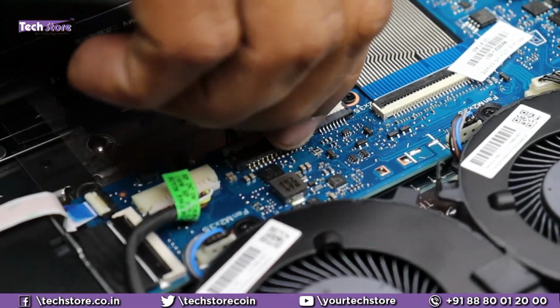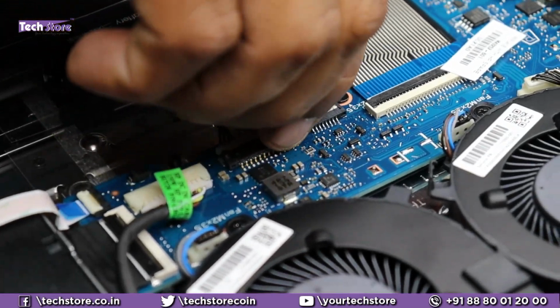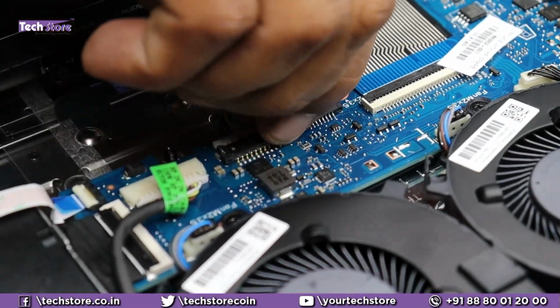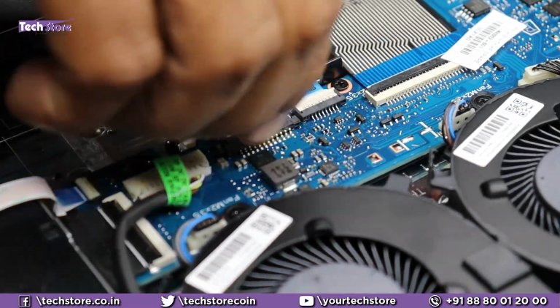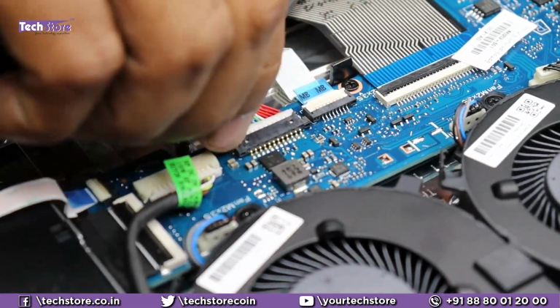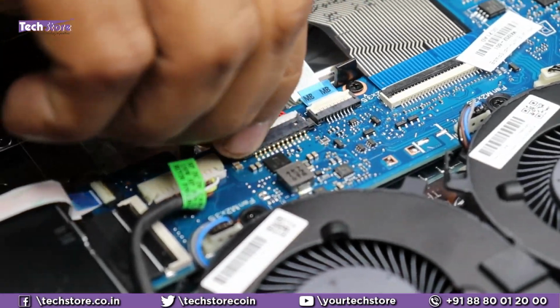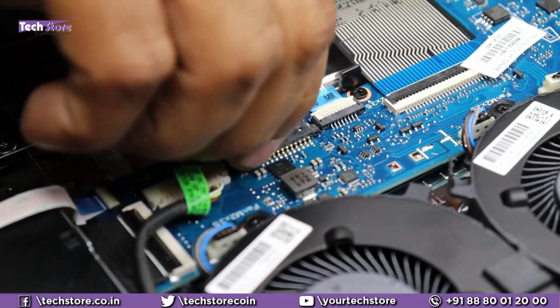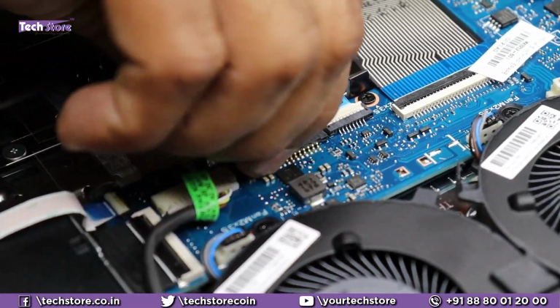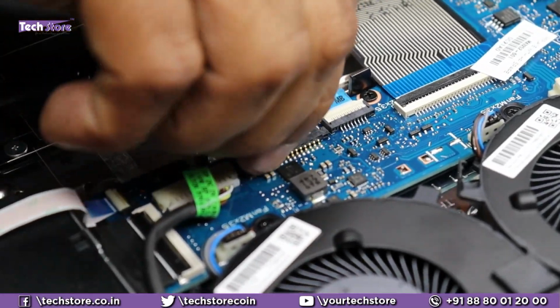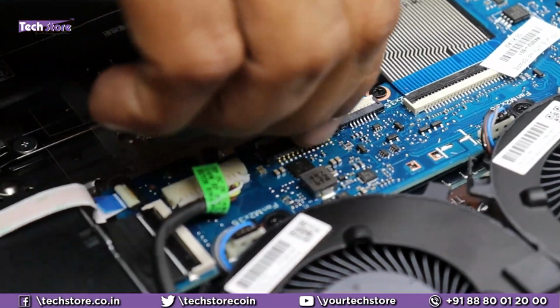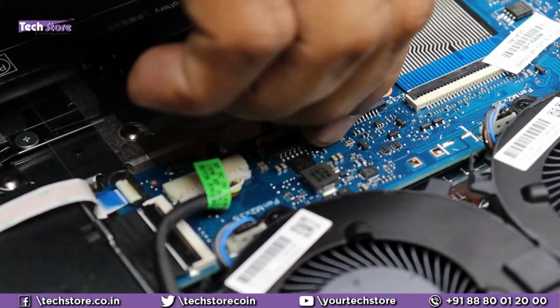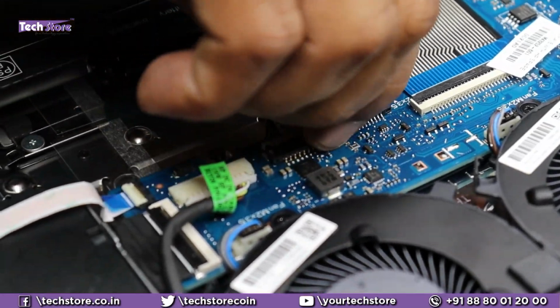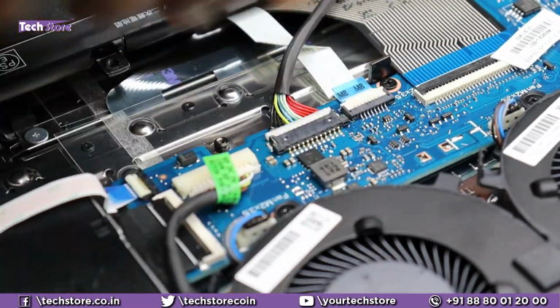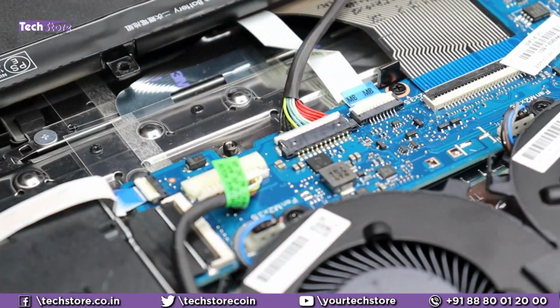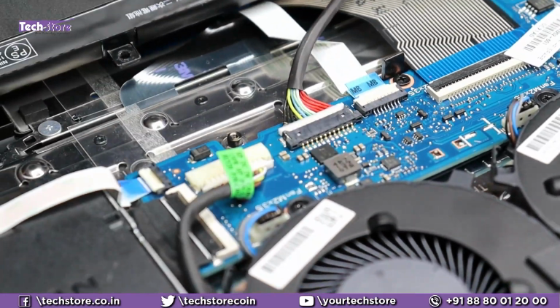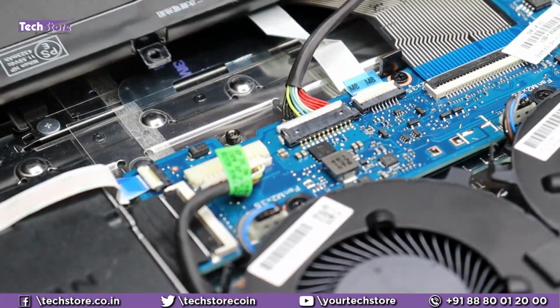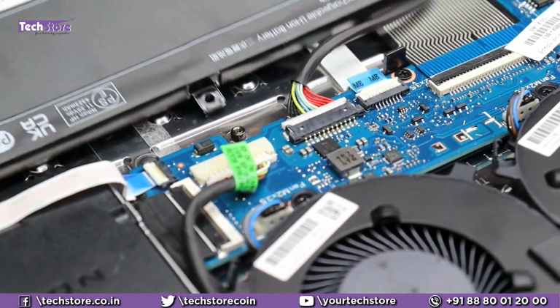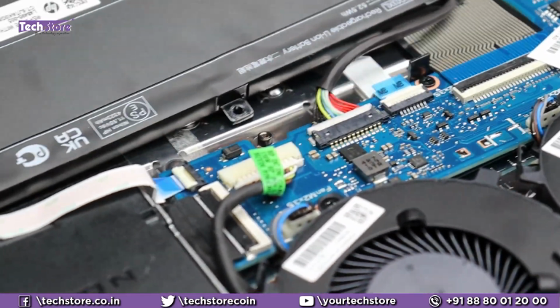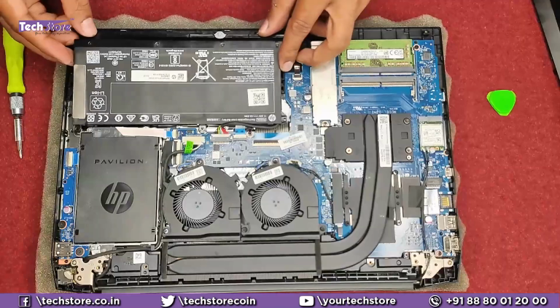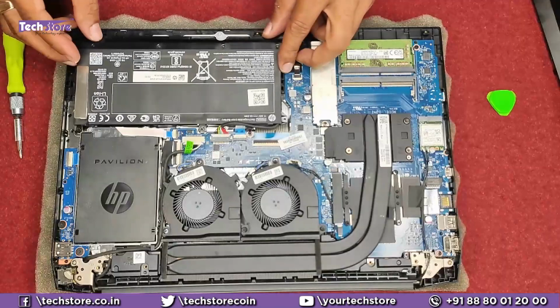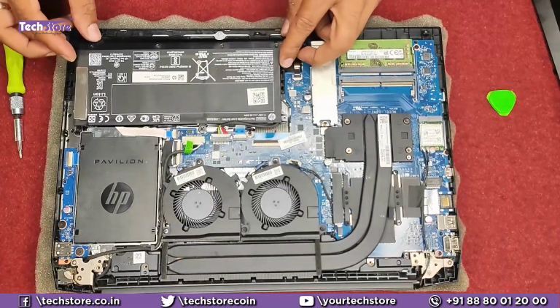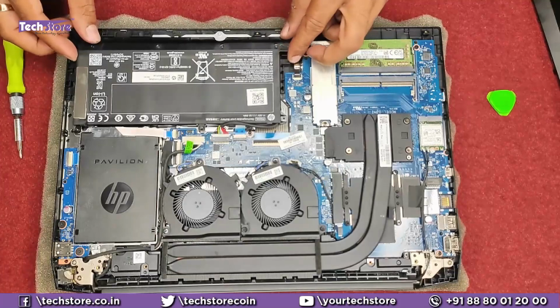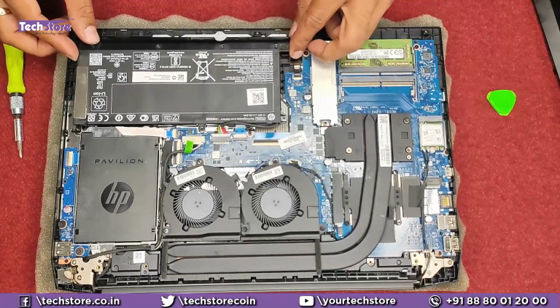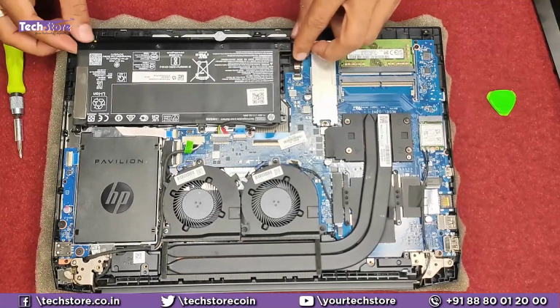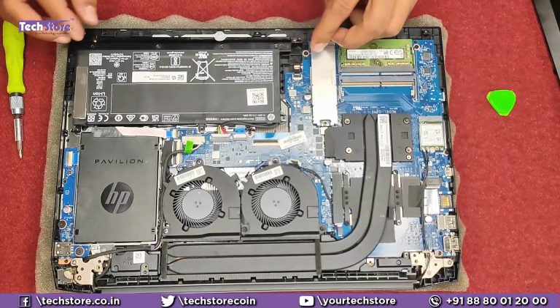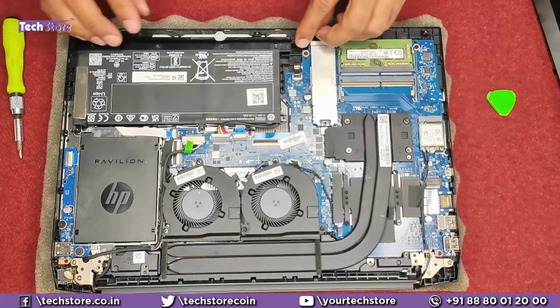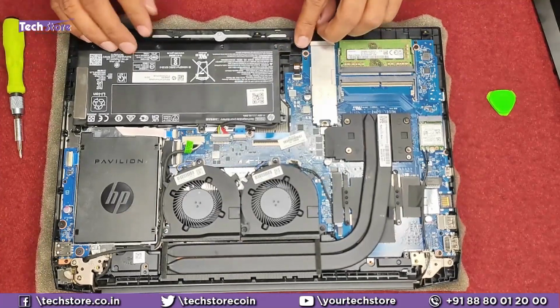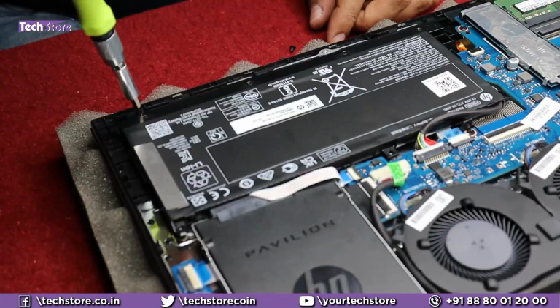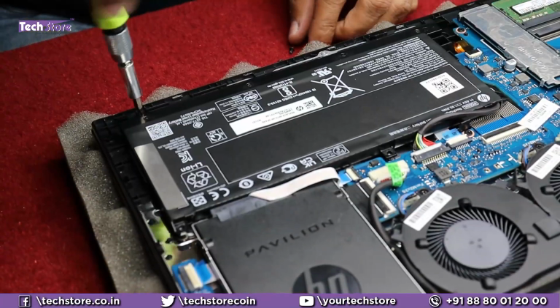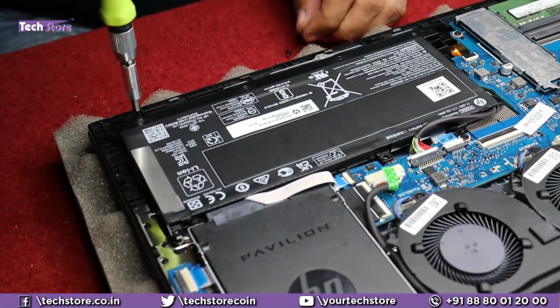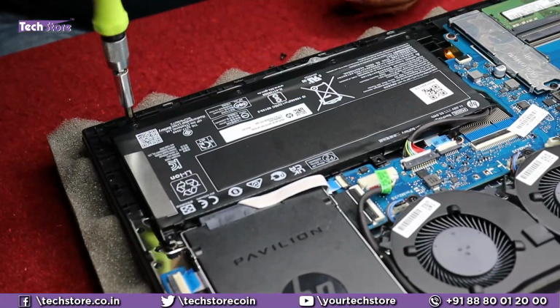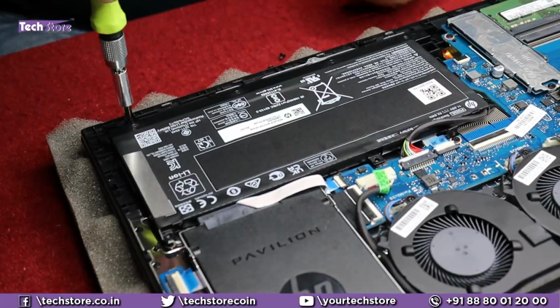To put the battery back, insert the battery pin connector and push it in from the rear, then put the screws back to secure the battery.